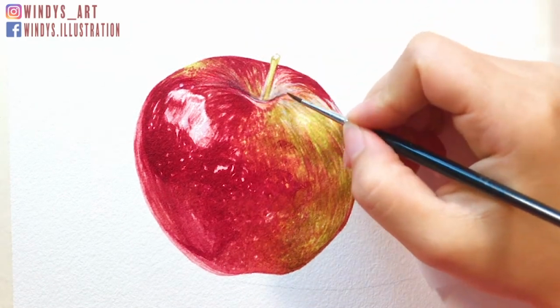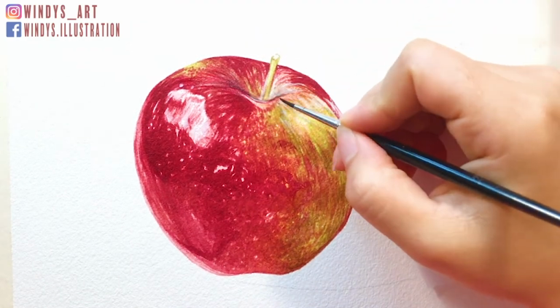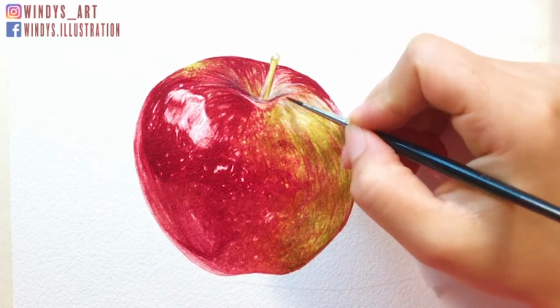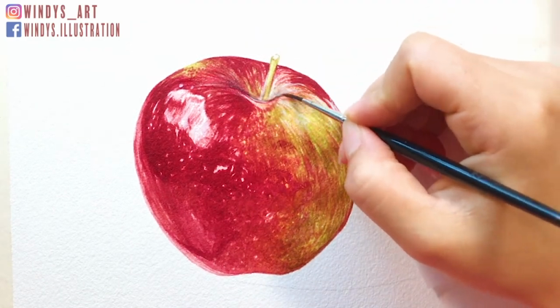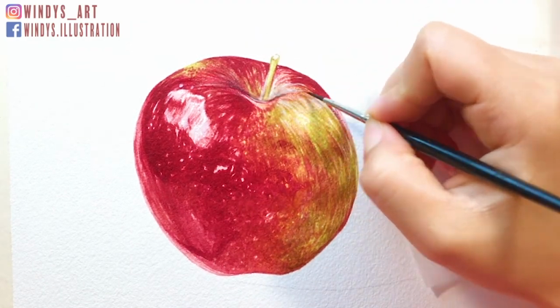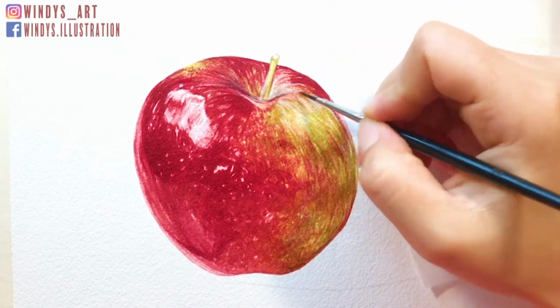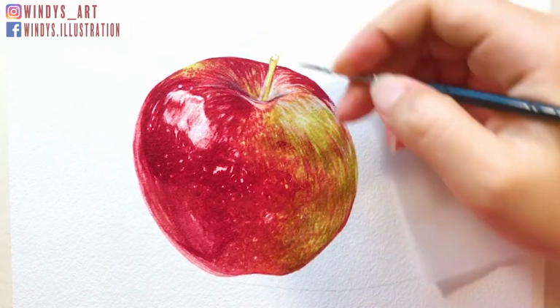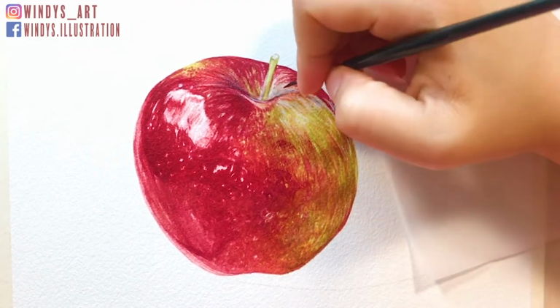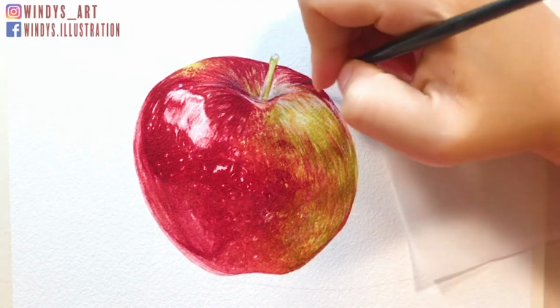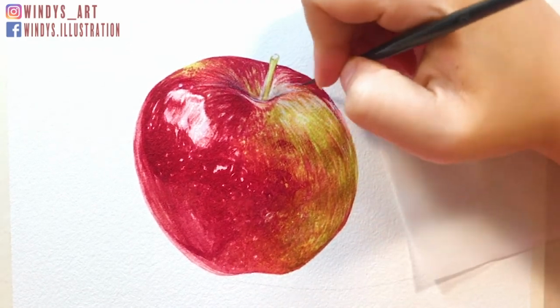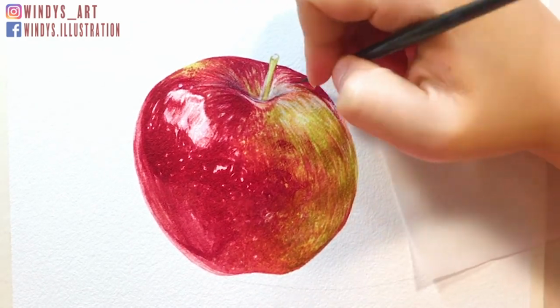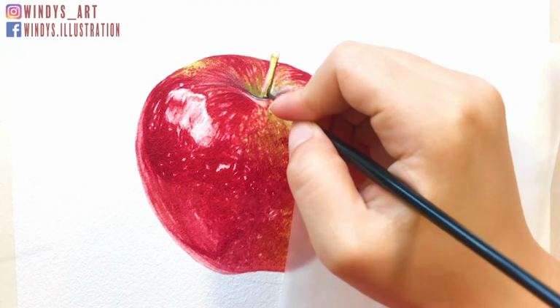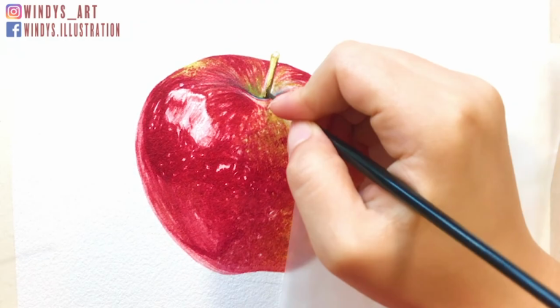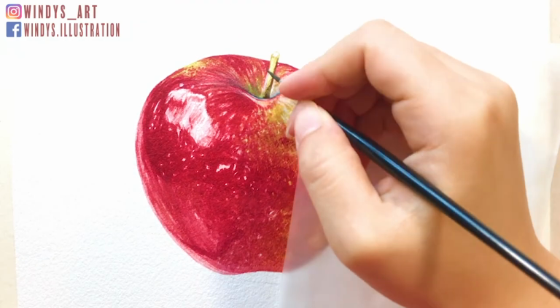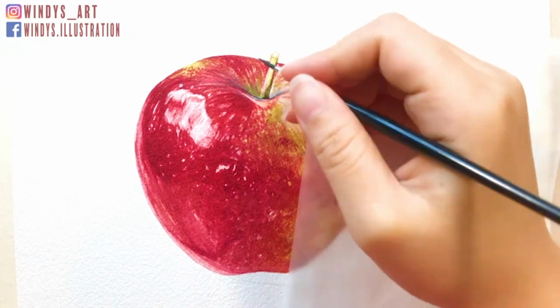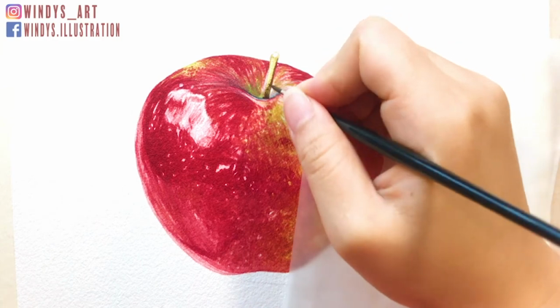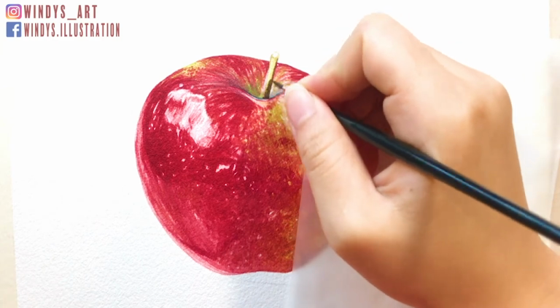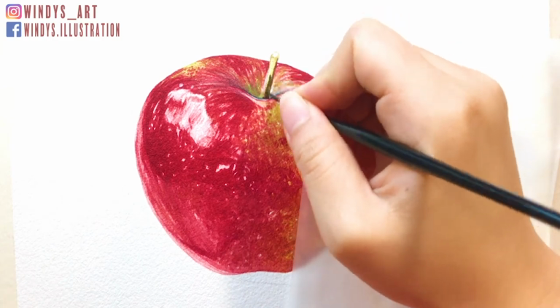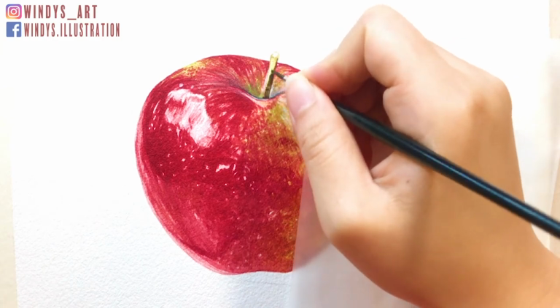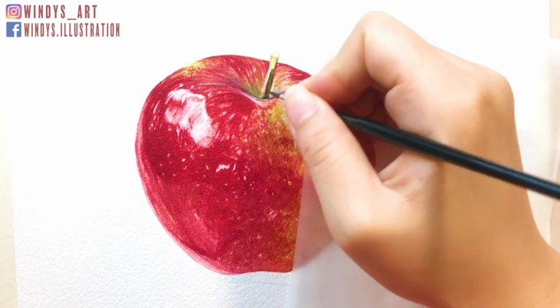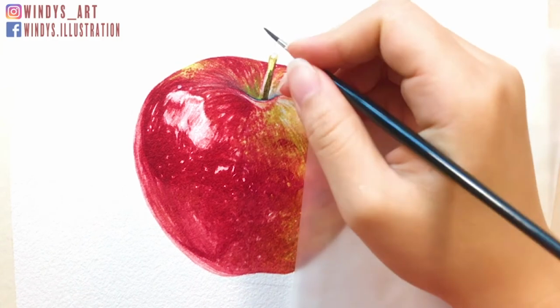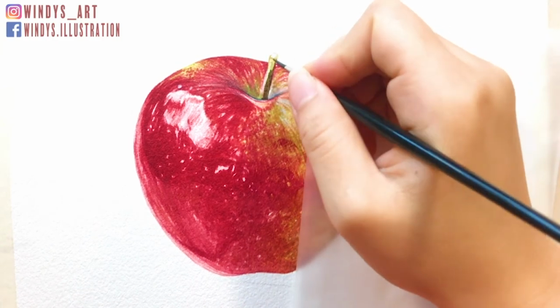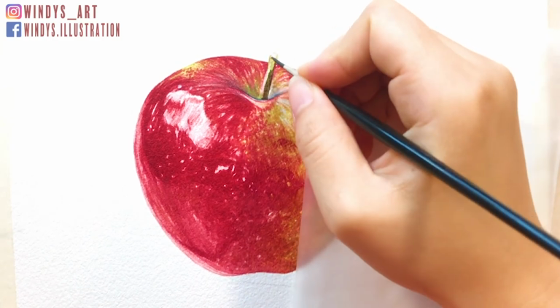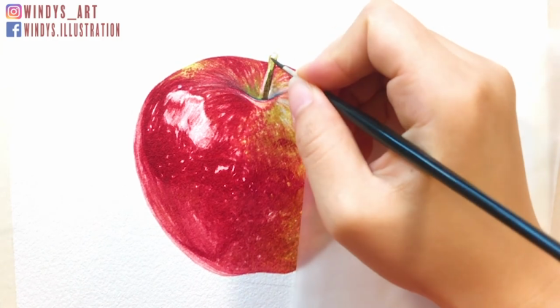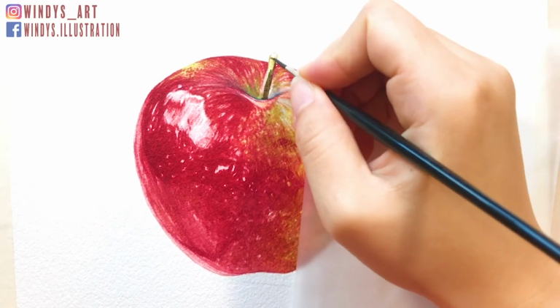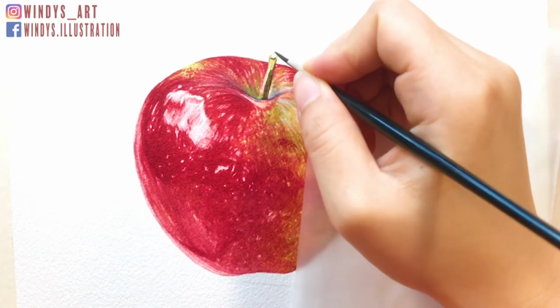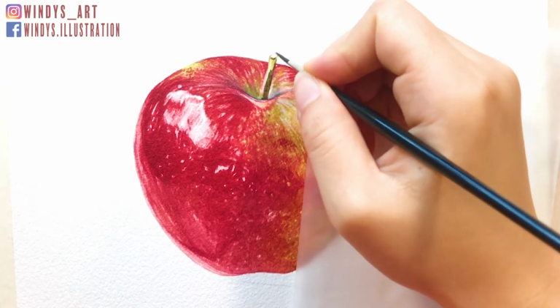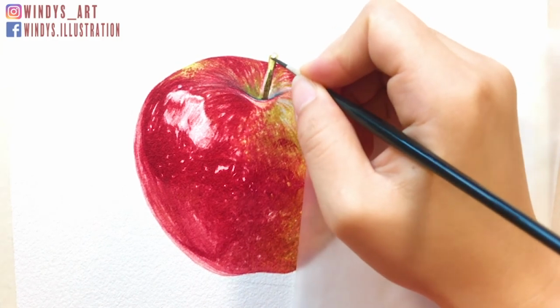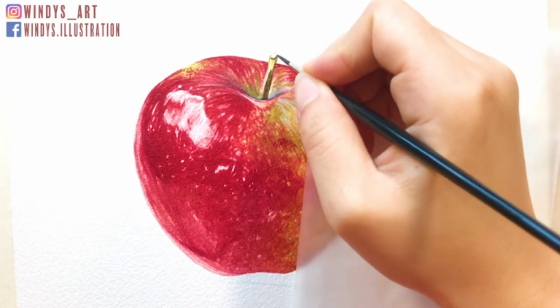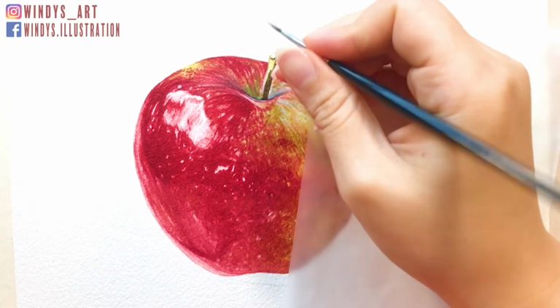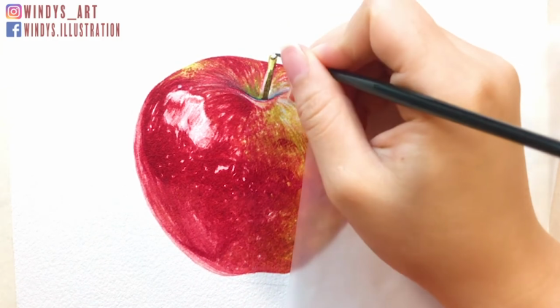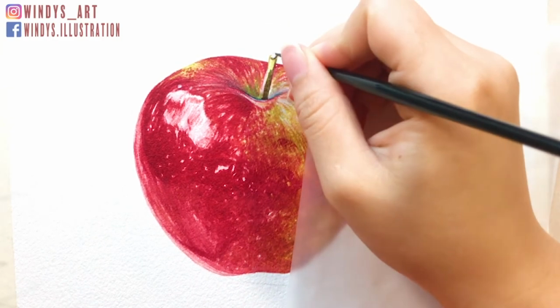Lastly, I paint out the tip of the apple and strengthen the shadow around it. And that's it — the juicy apple!